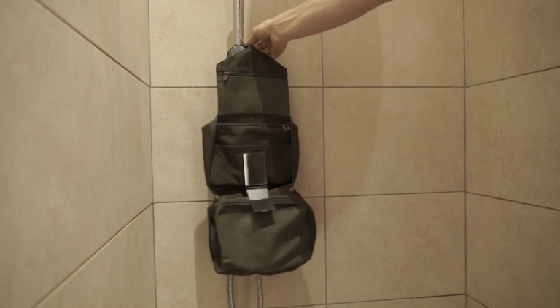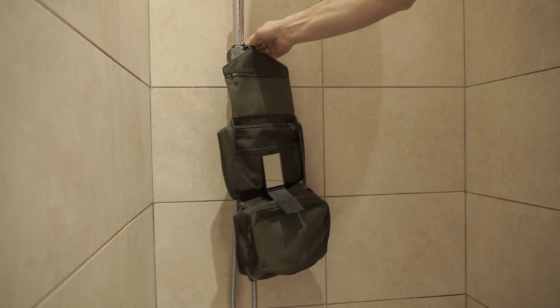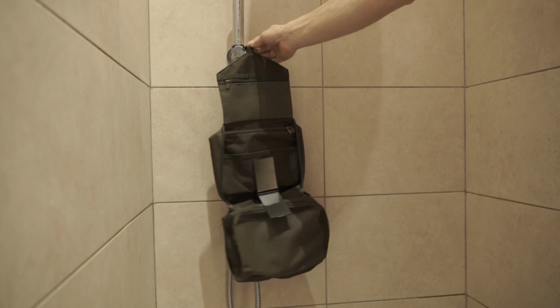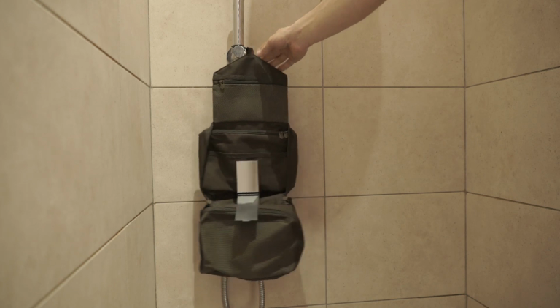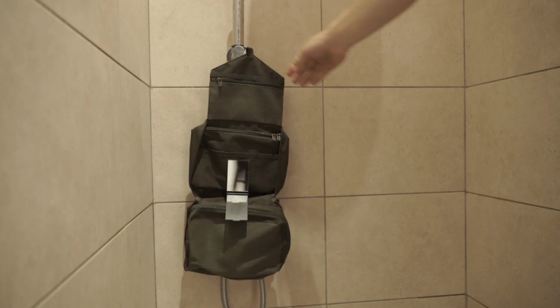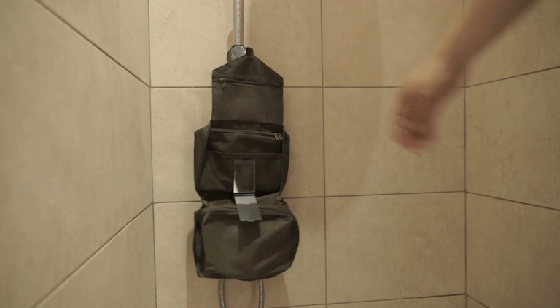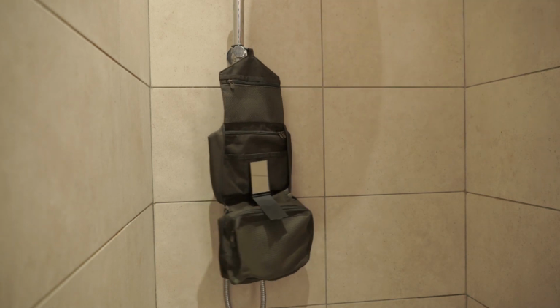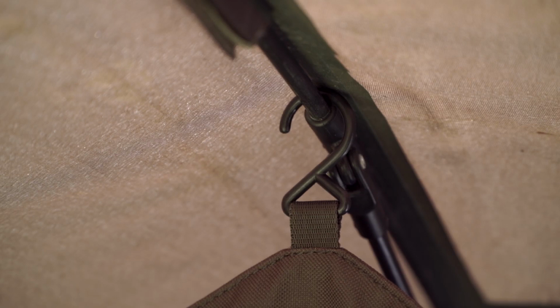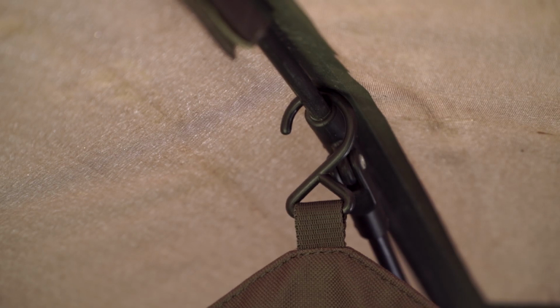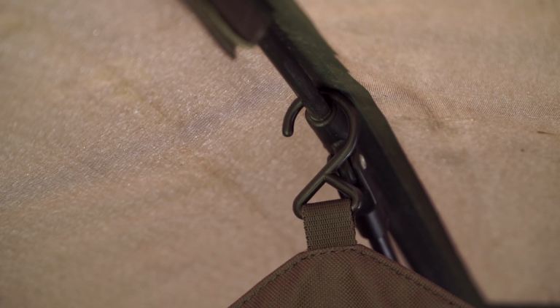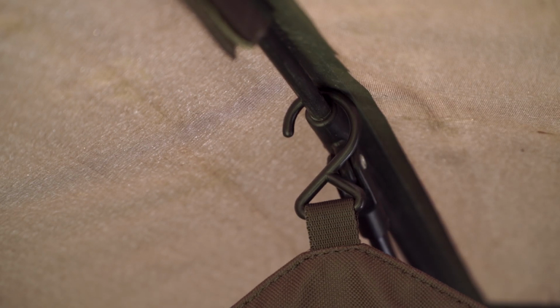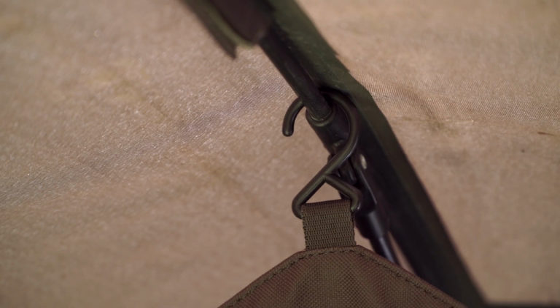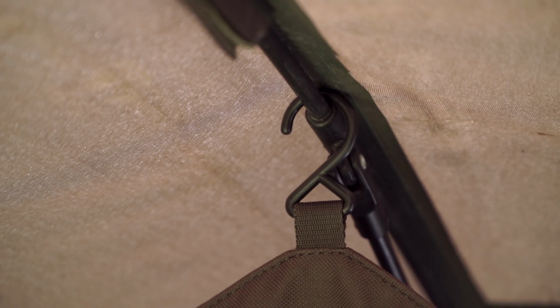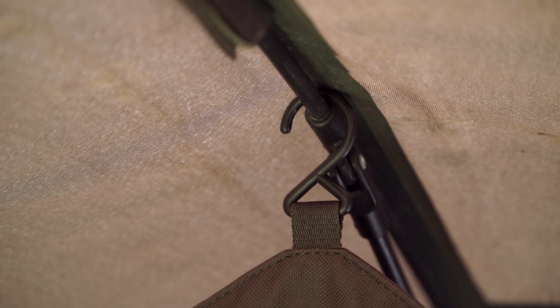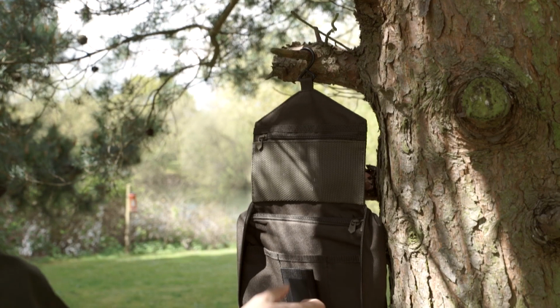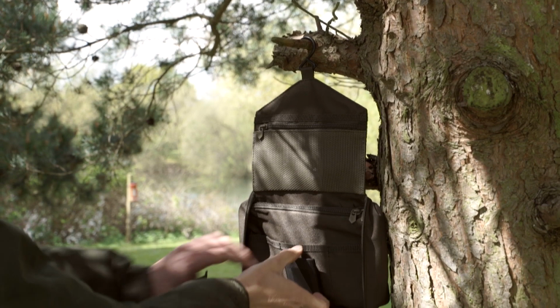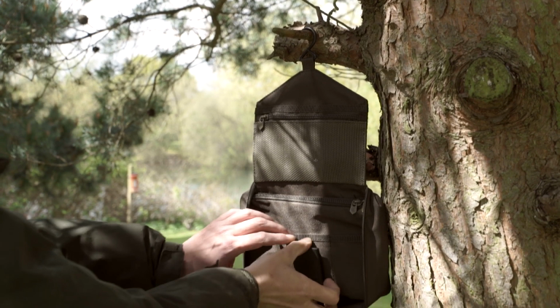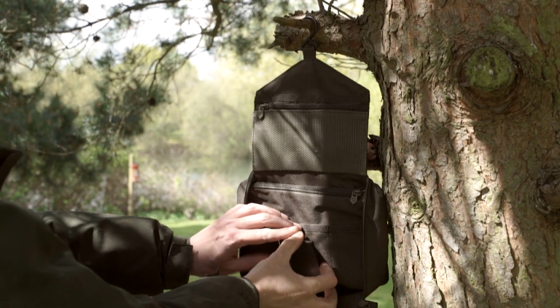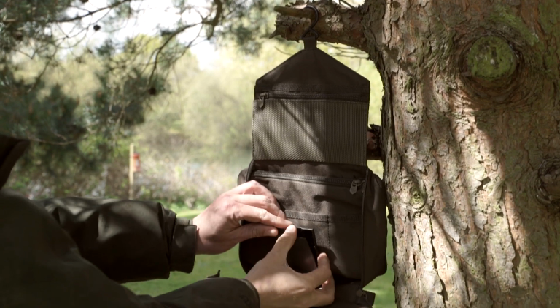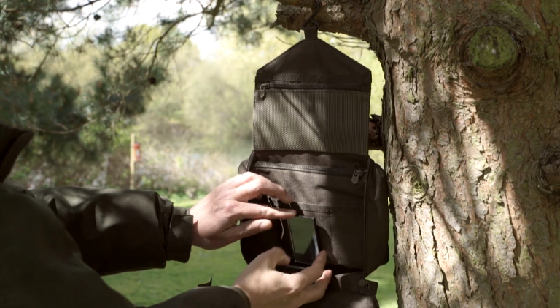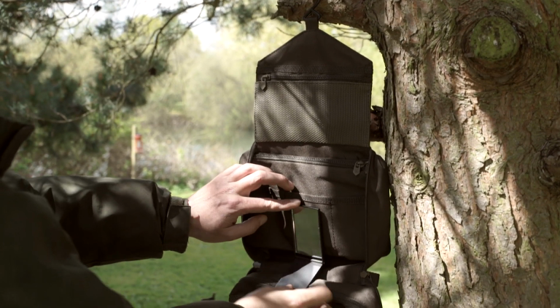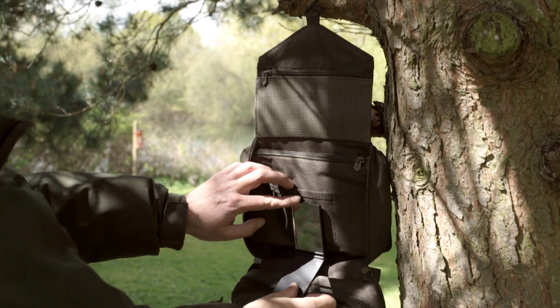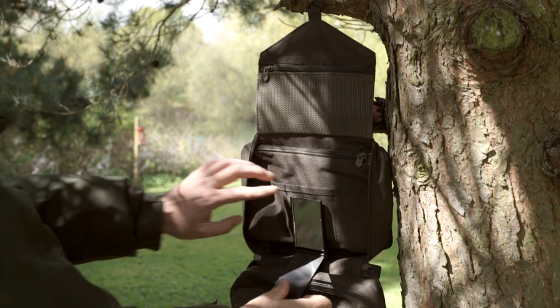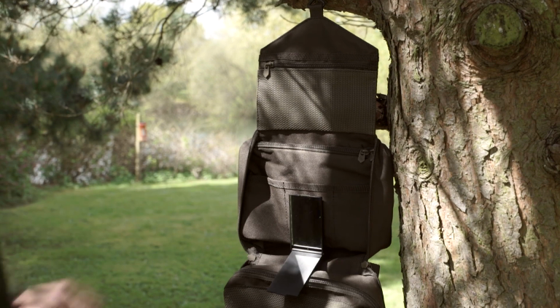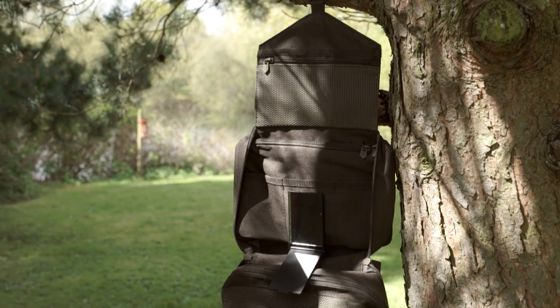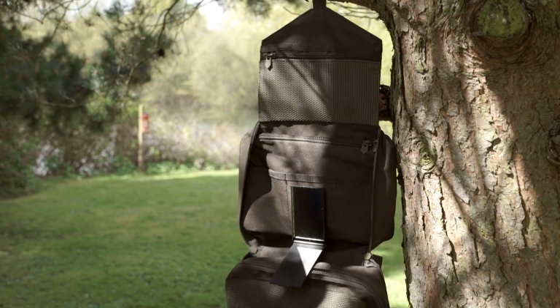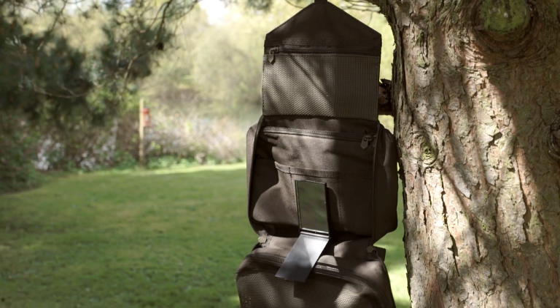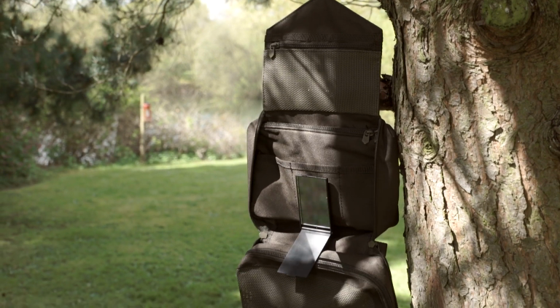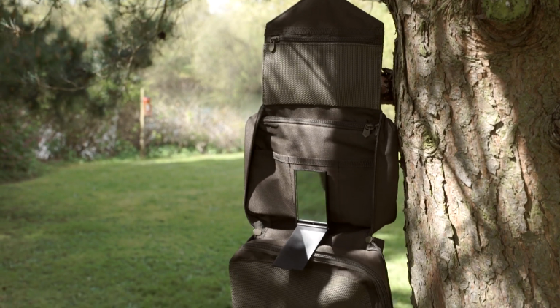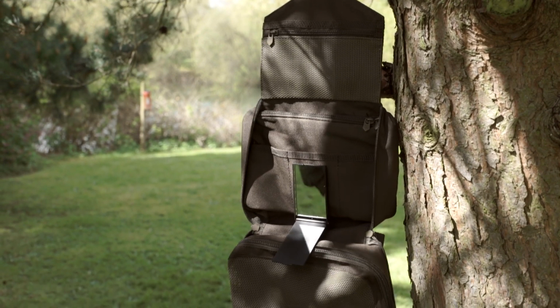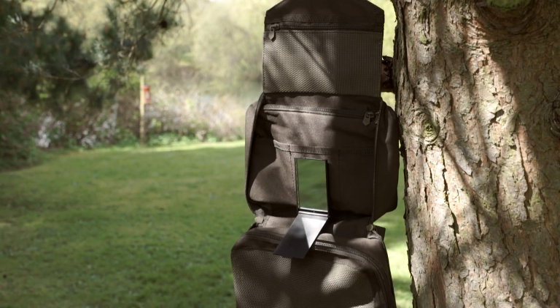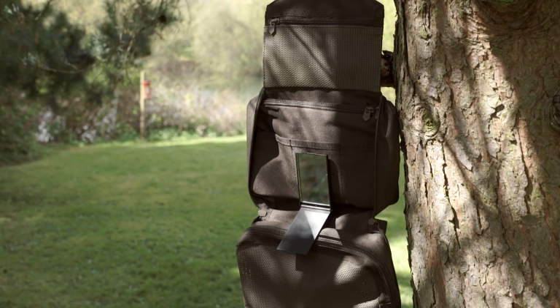Hang it up in the shower, in a bivvy or even from a tree. It's the accessory that helps keep you fresh, clean and fishing at your best.